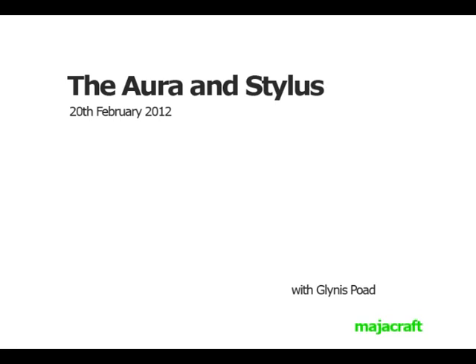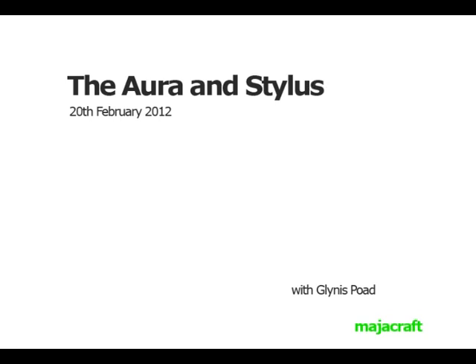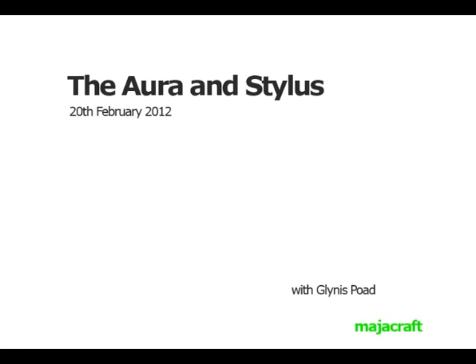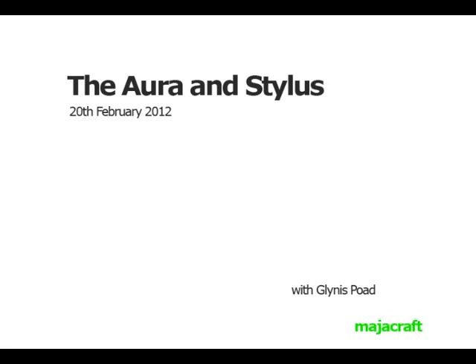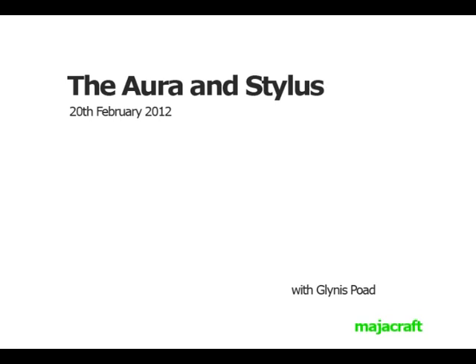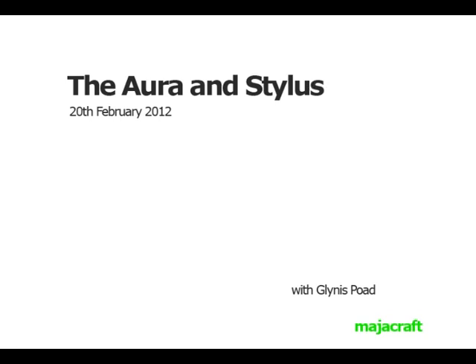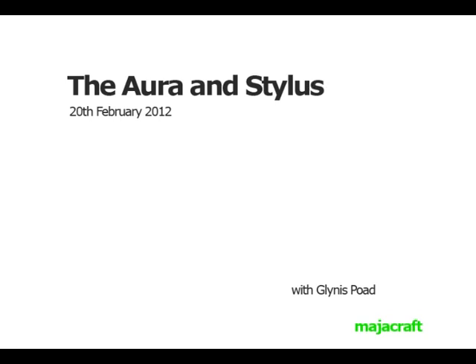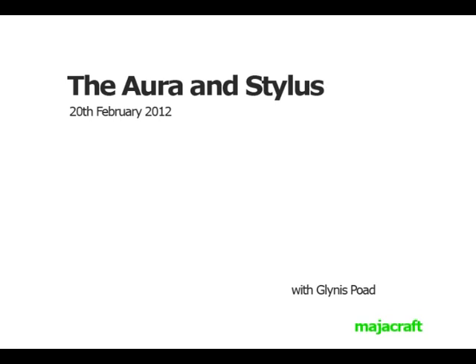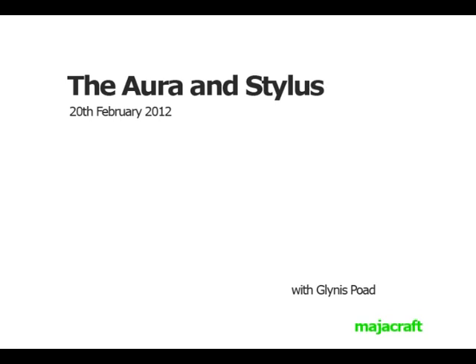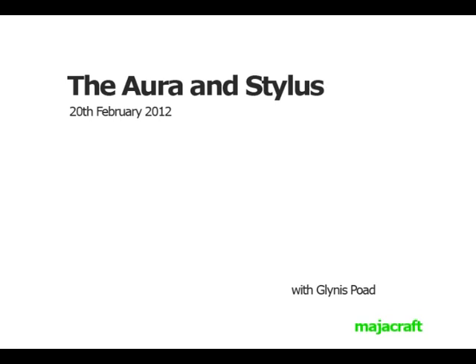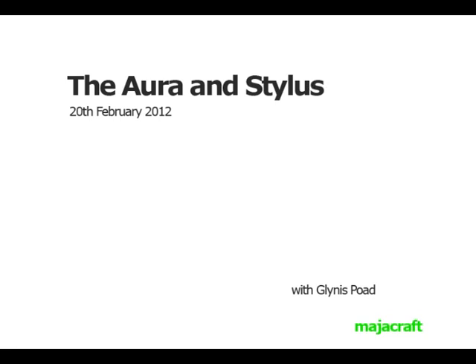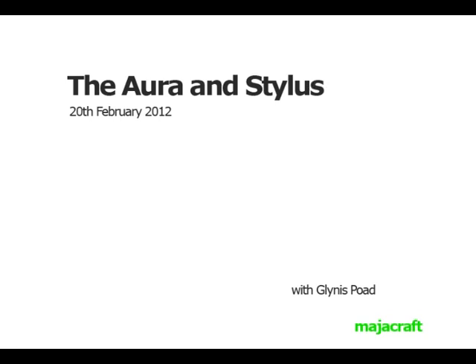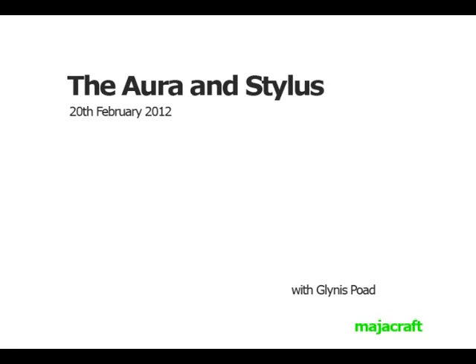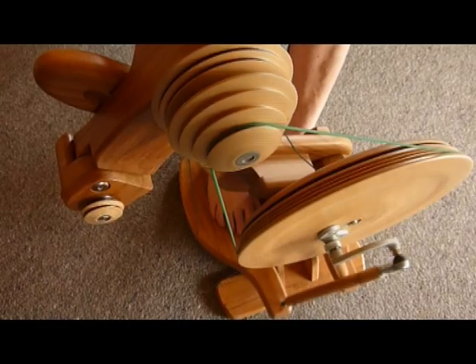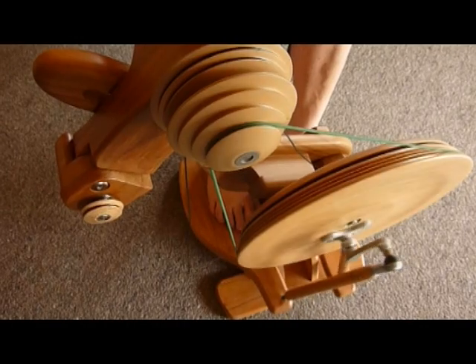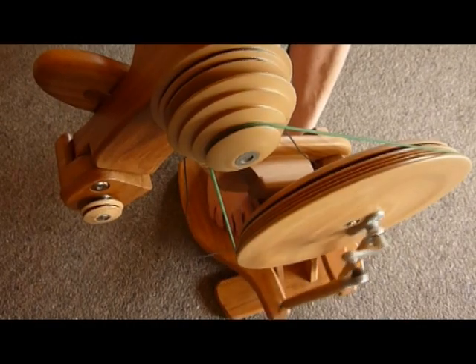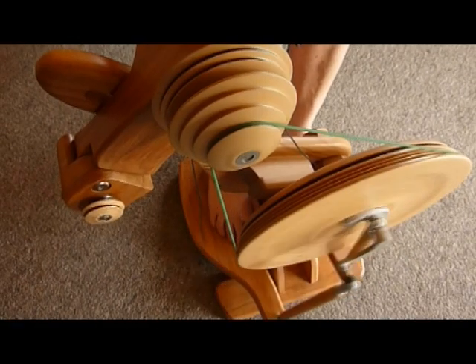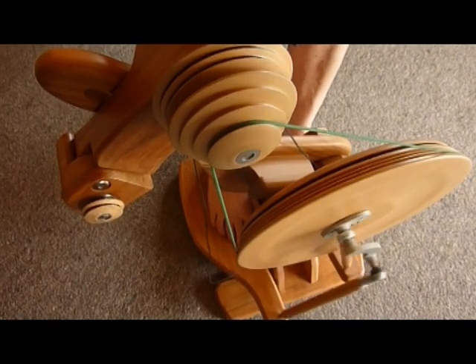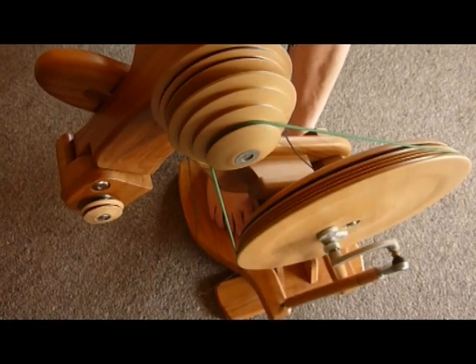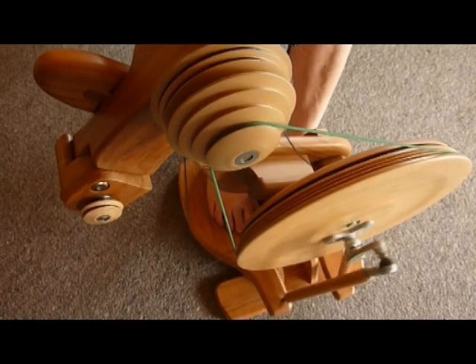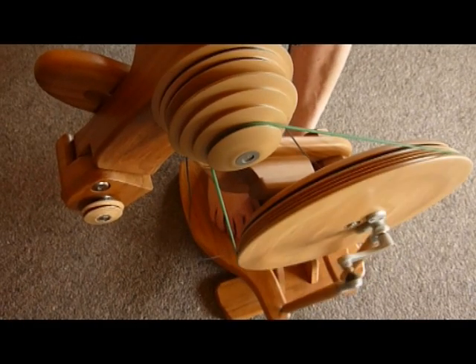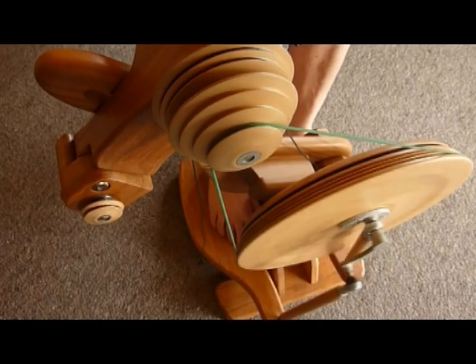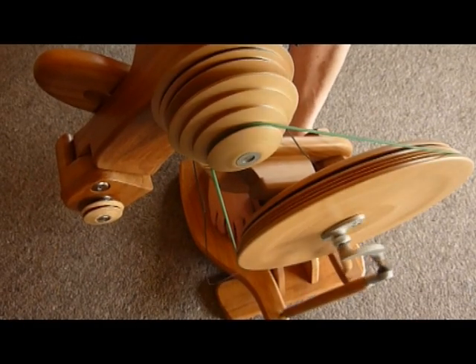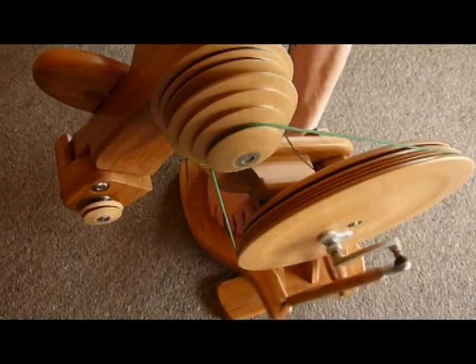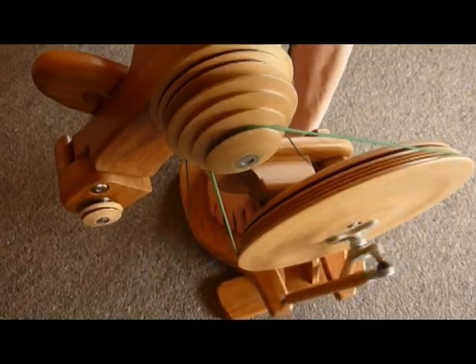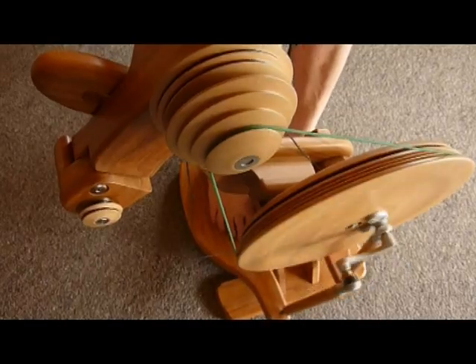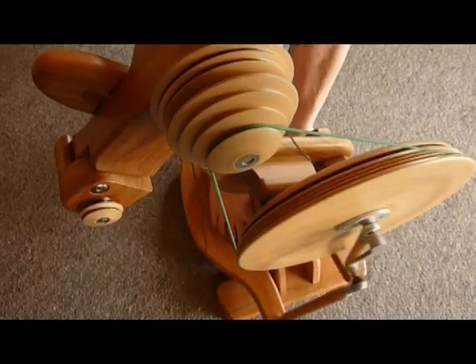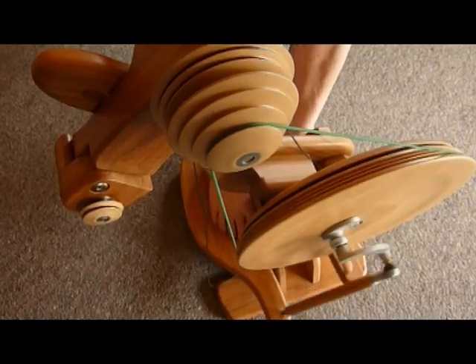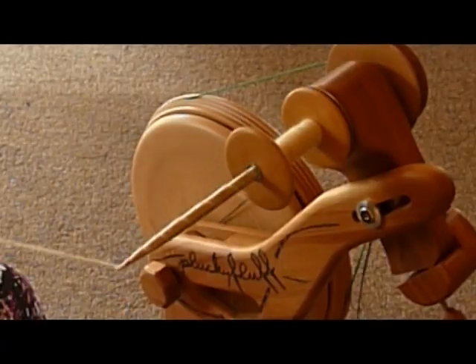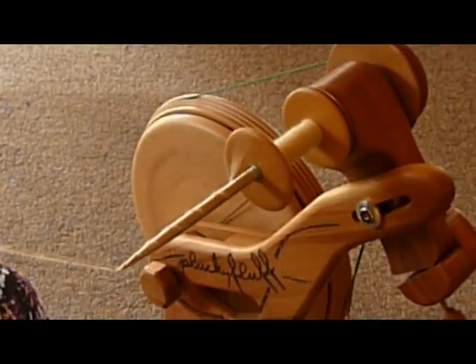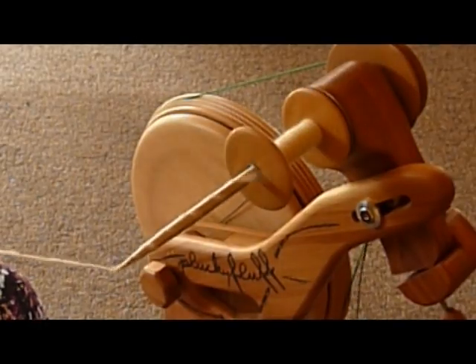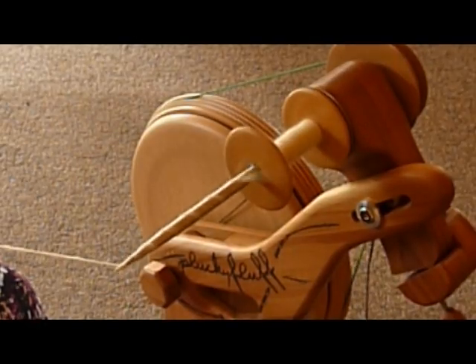Hi, I'm Andrew from Marjorcraft and here is a short video on how to spin with a stylus on an Aura.